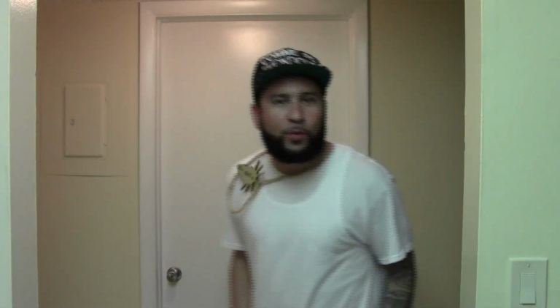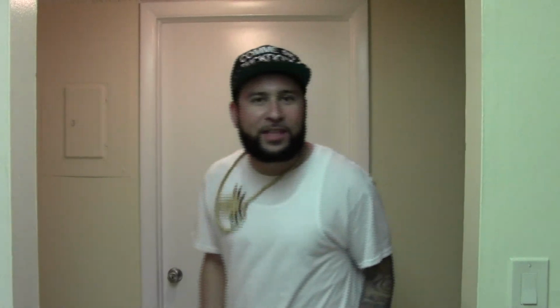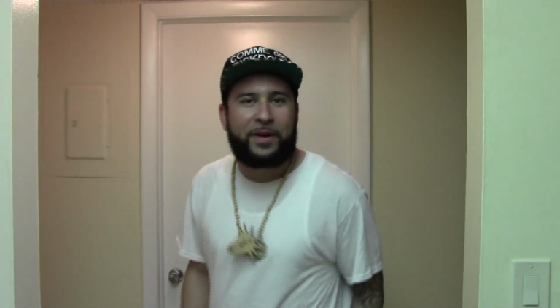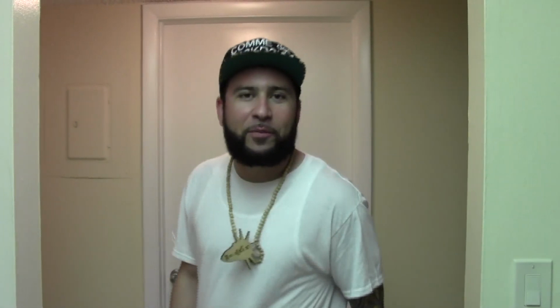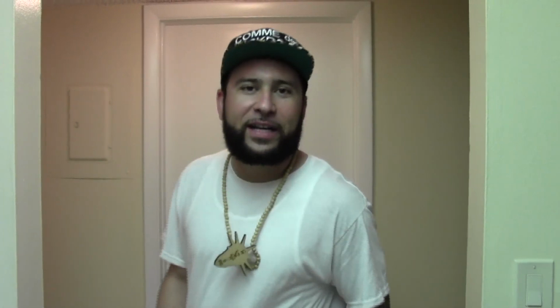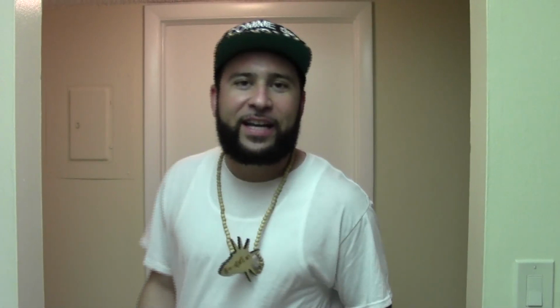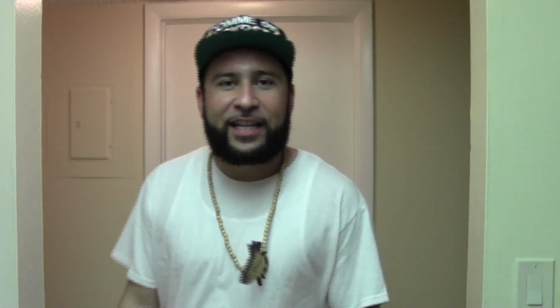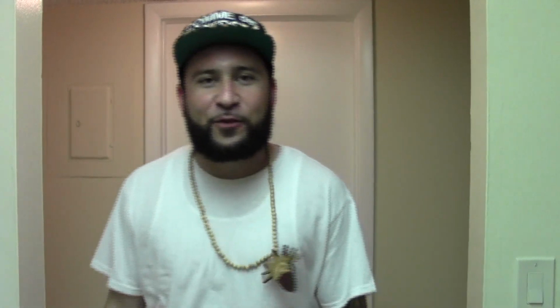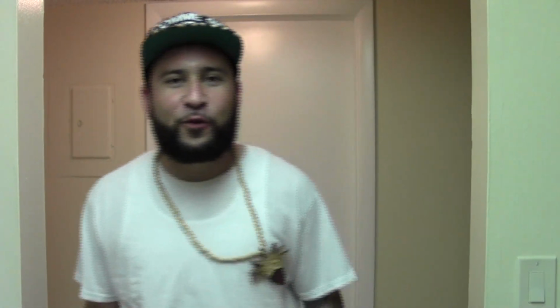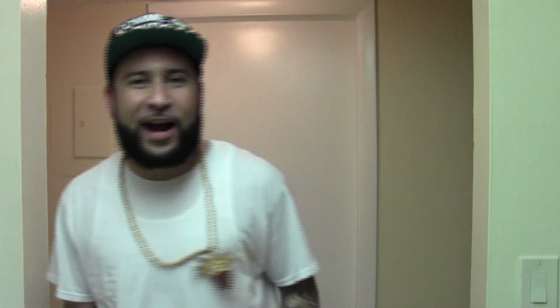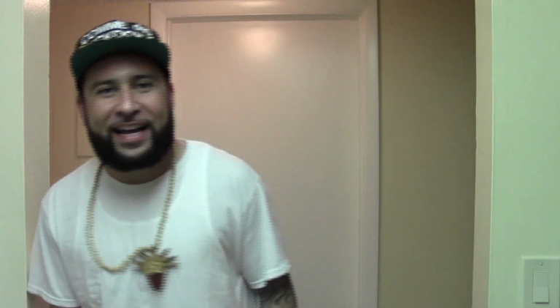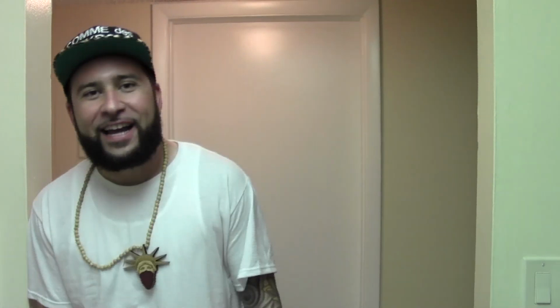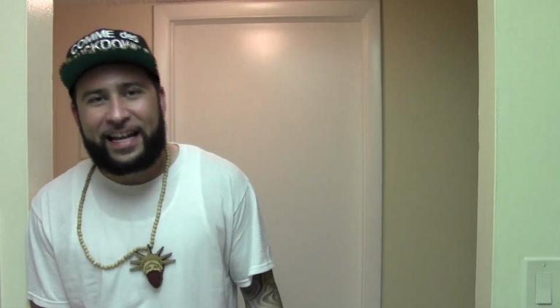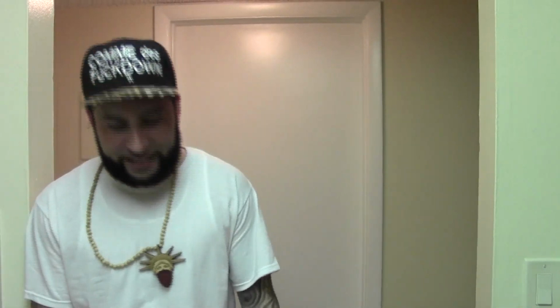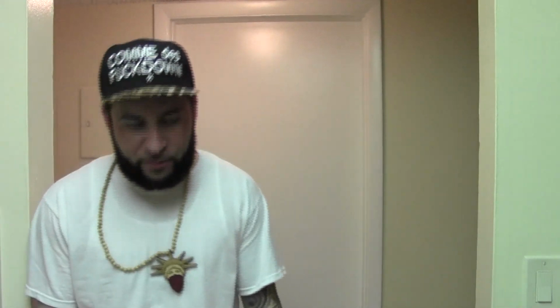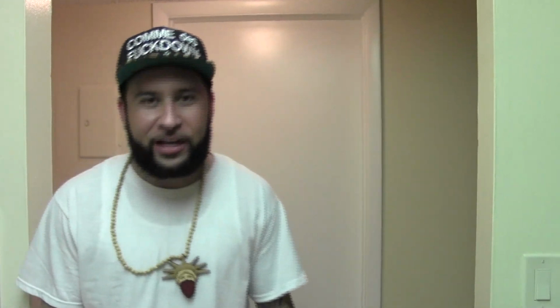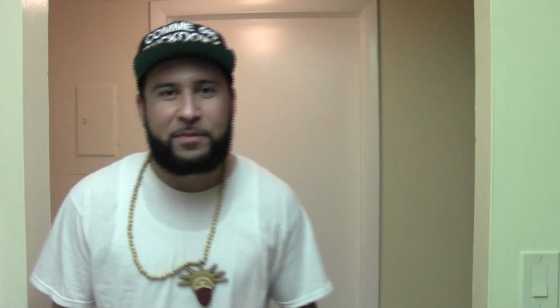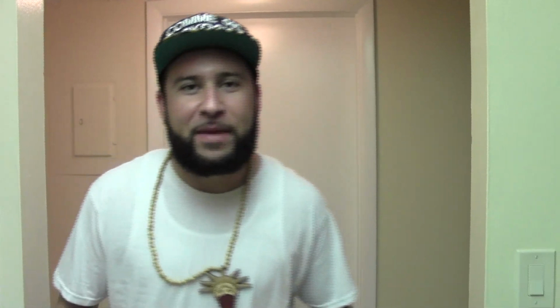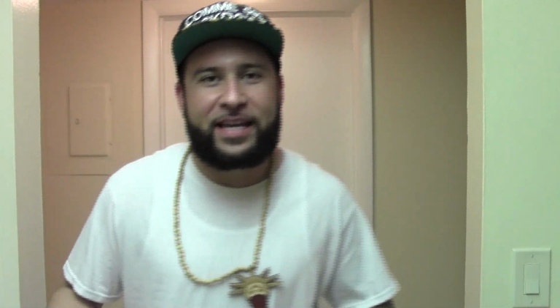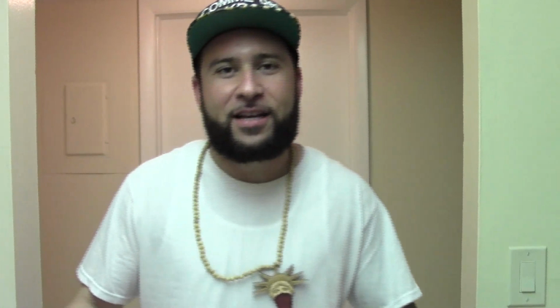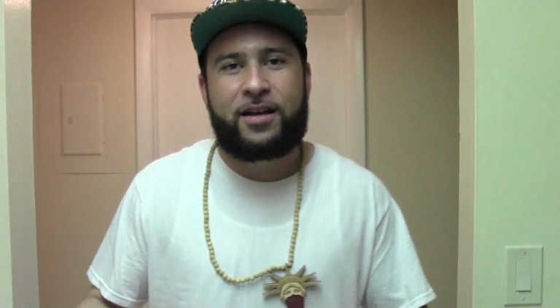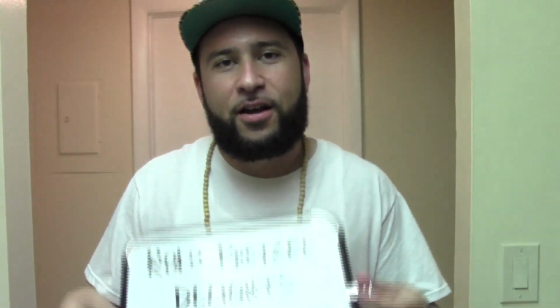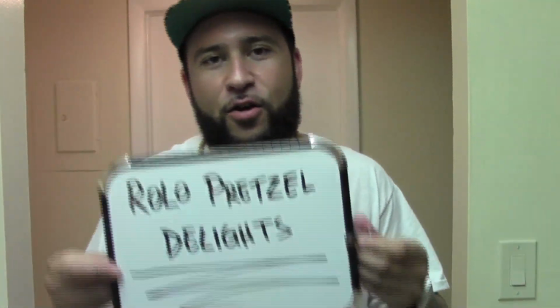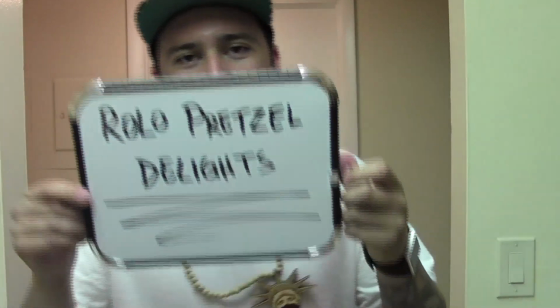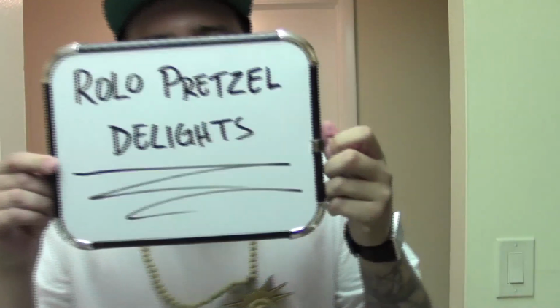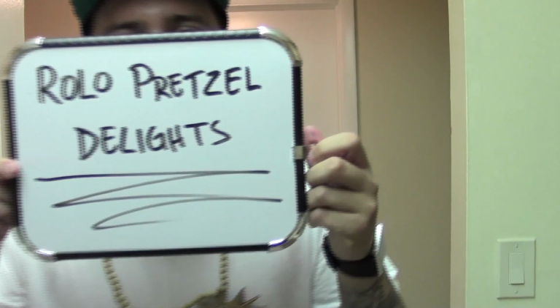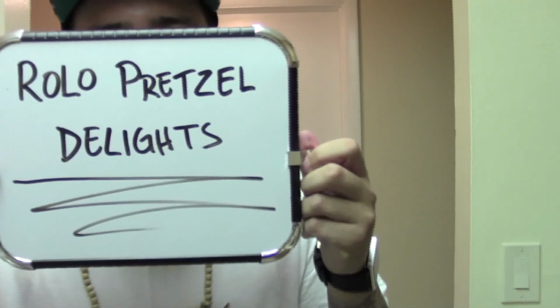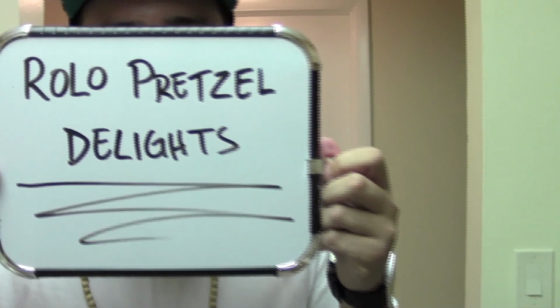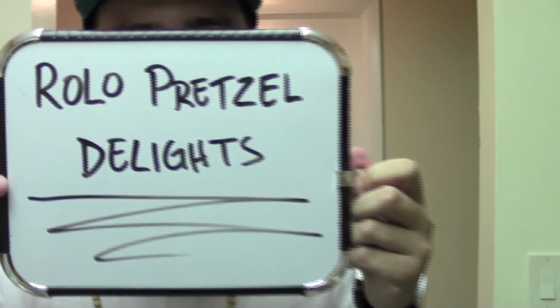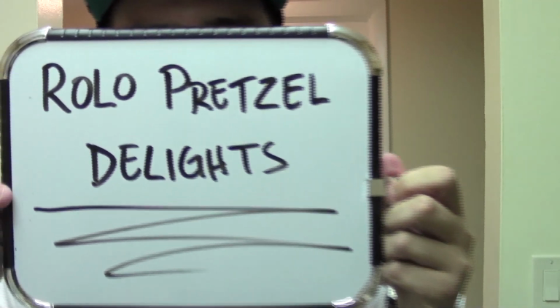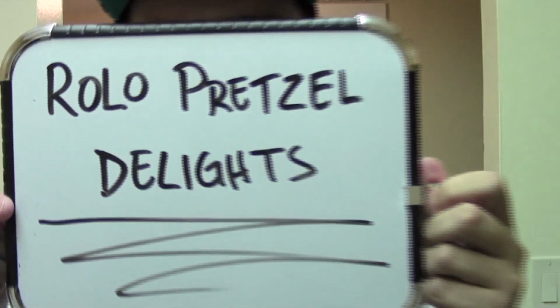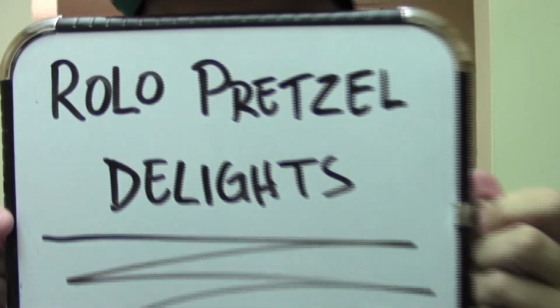What's up everybody? It's Food Friday and today we're going to be making Rolo Pretzel Delight.